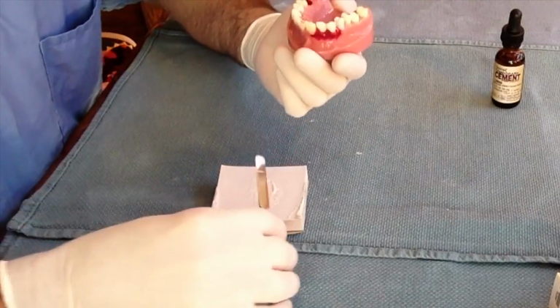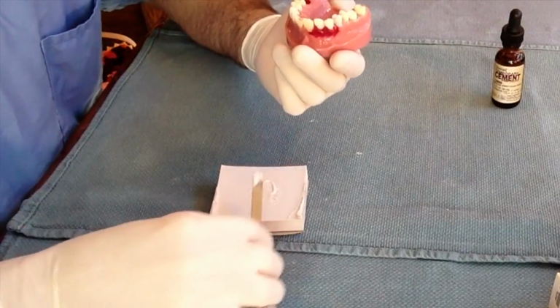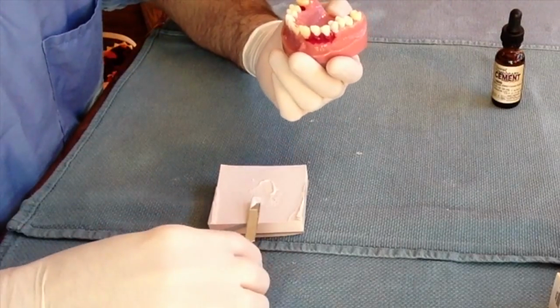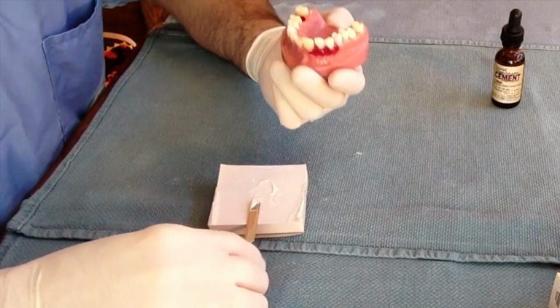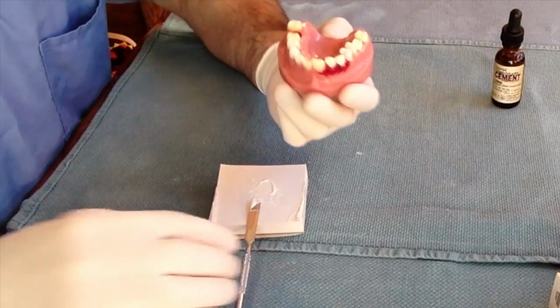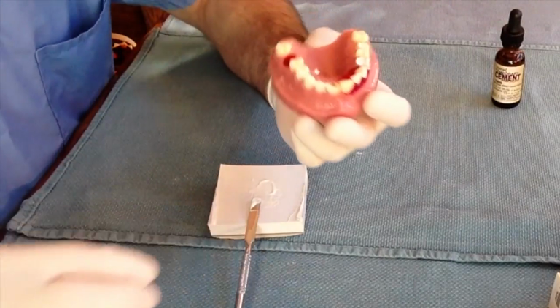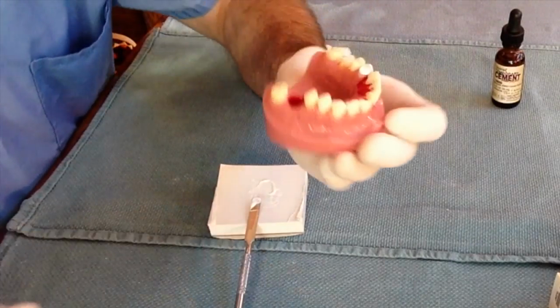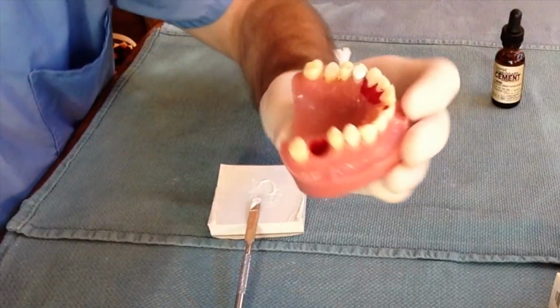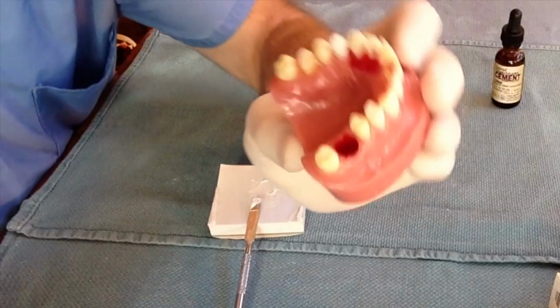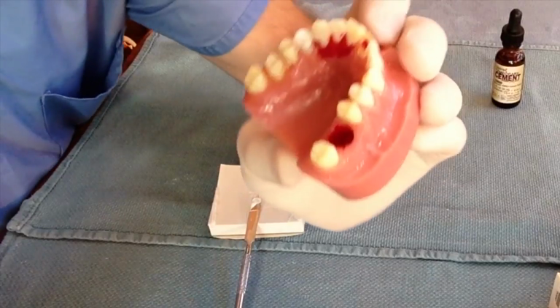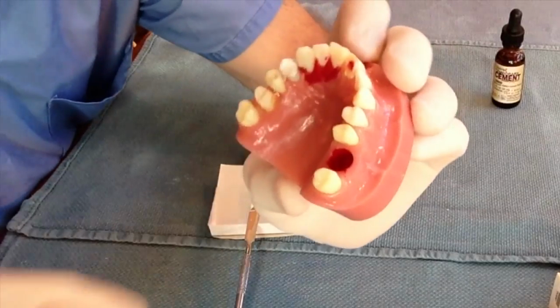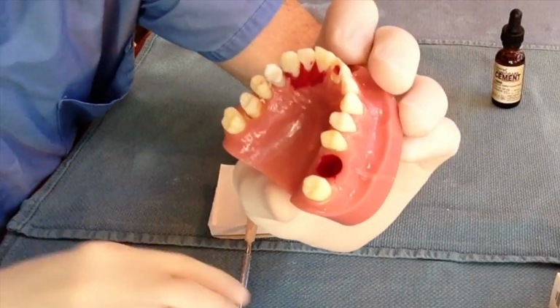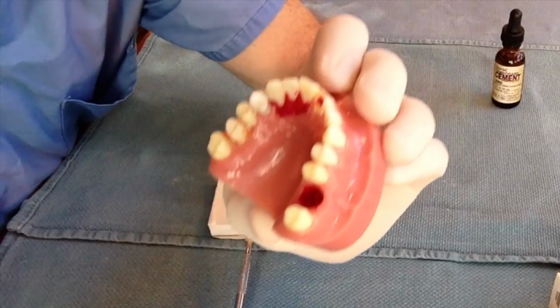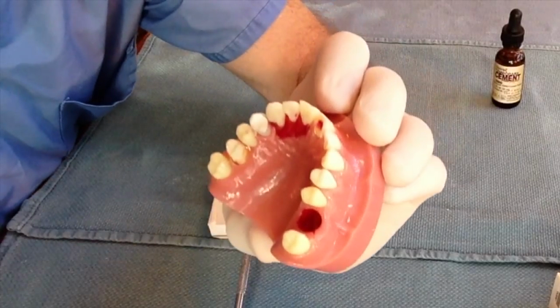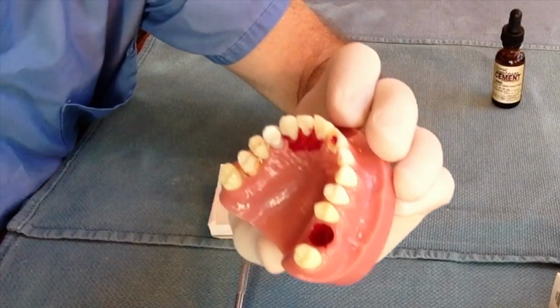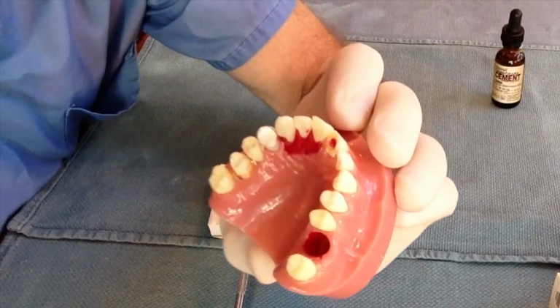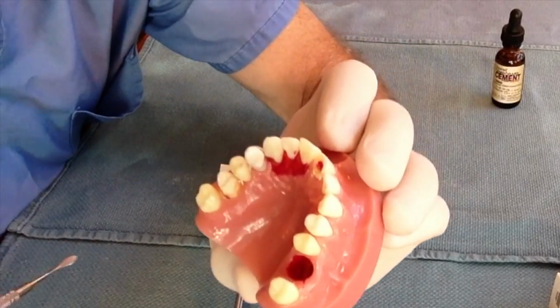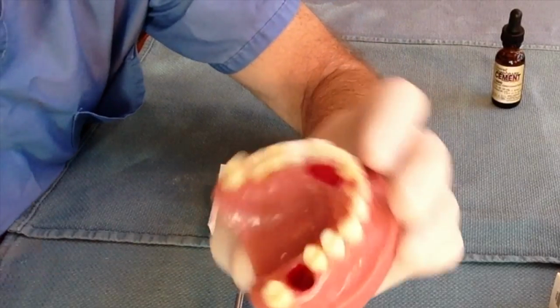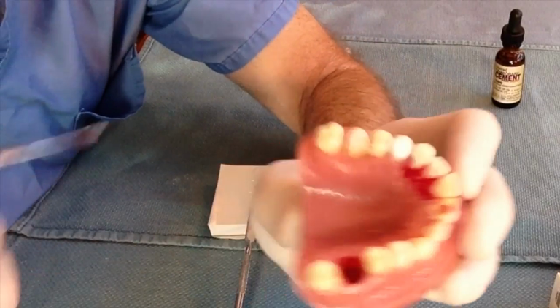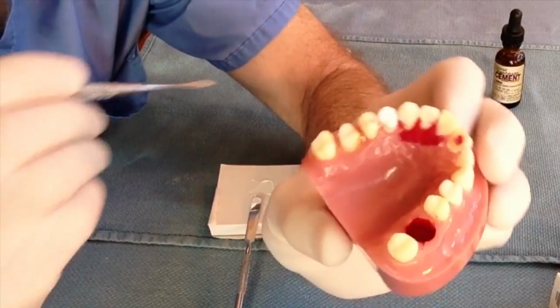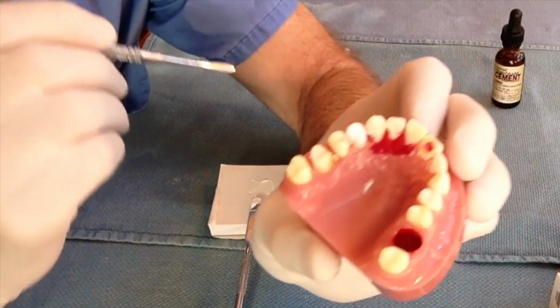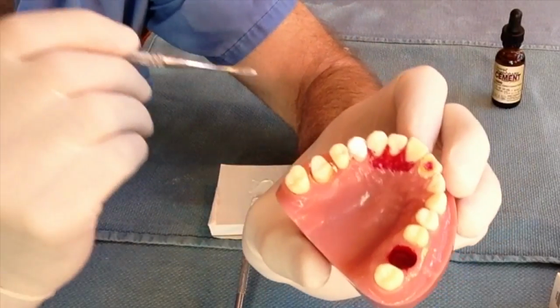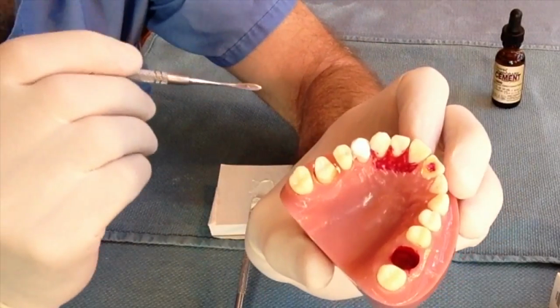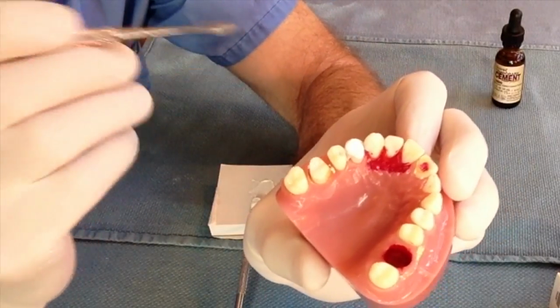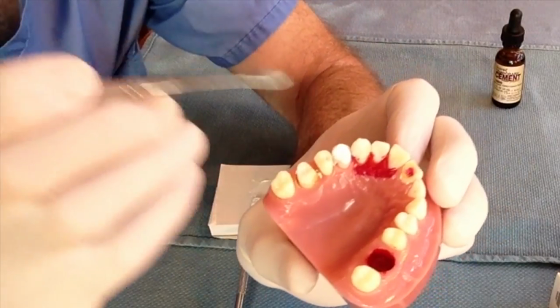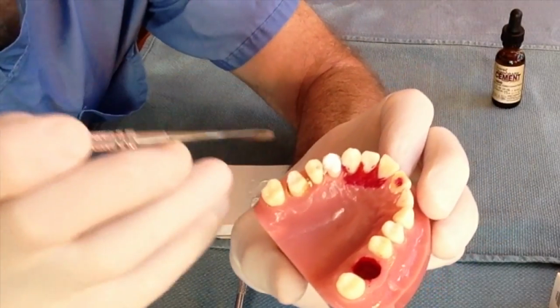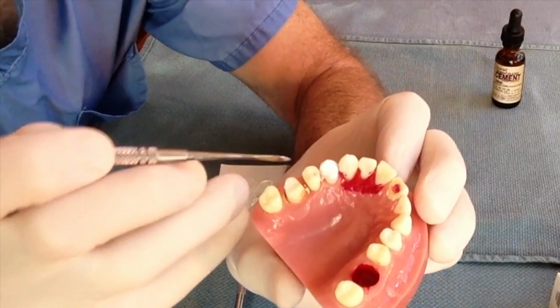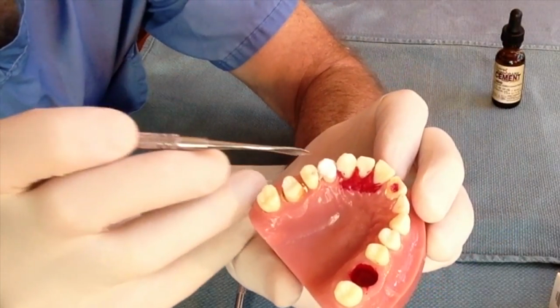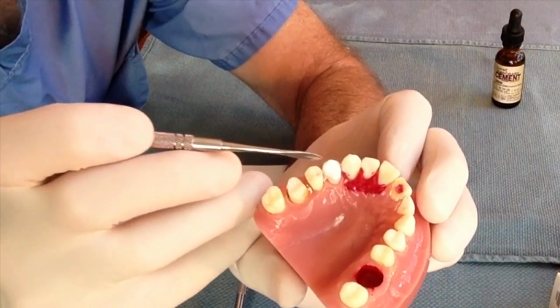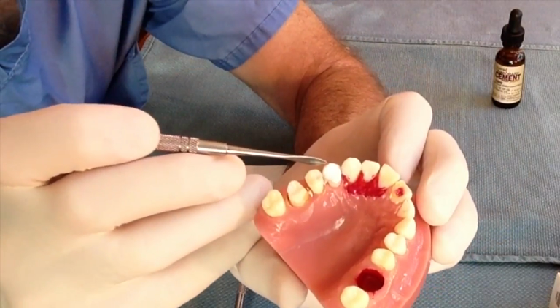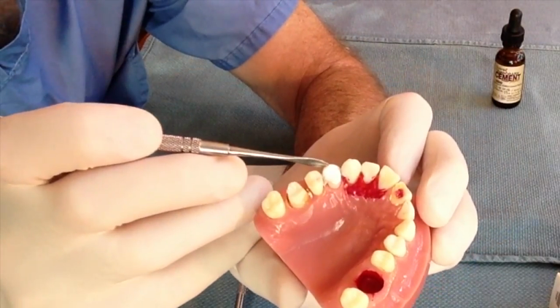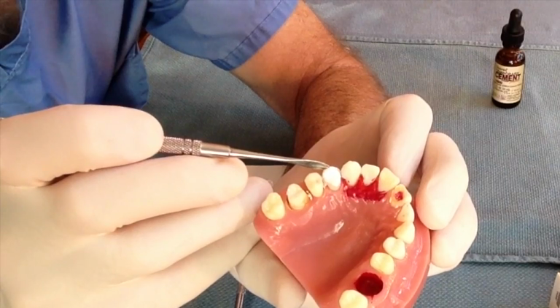The patient should be seen within a couple of days by their dentist, as the Temerex will start to chip off in 5 to 7 days.